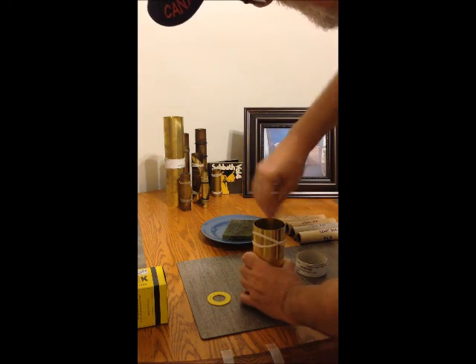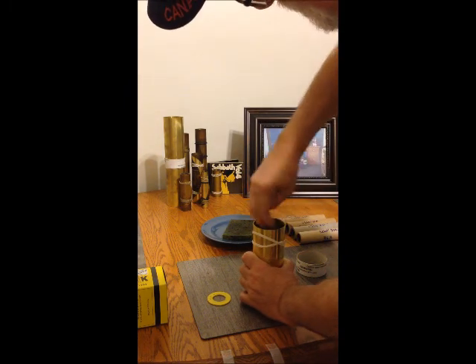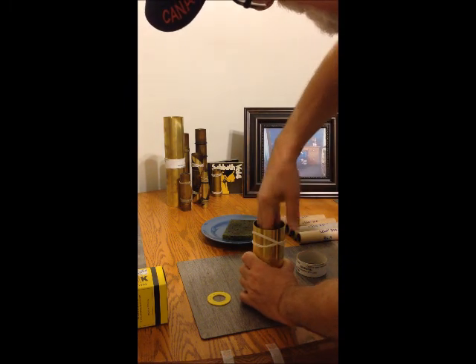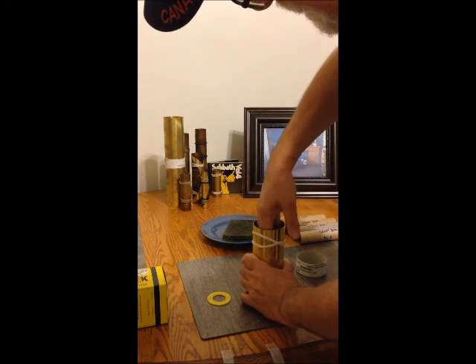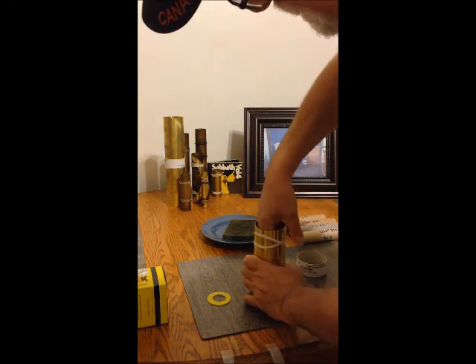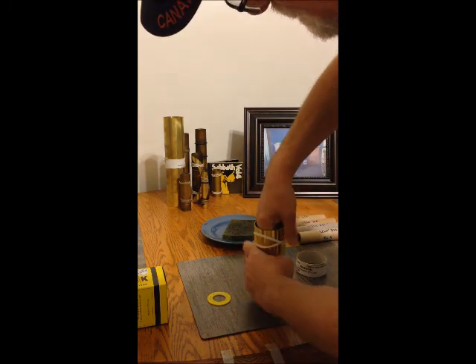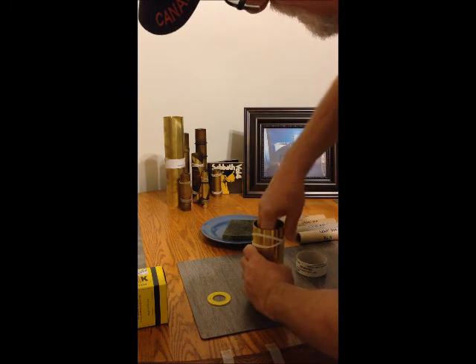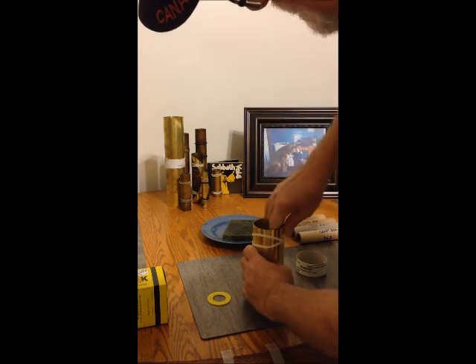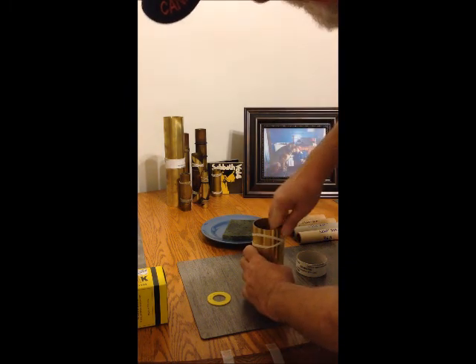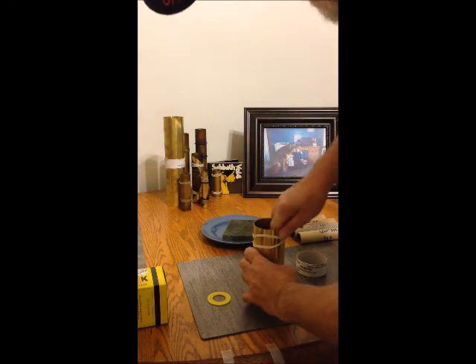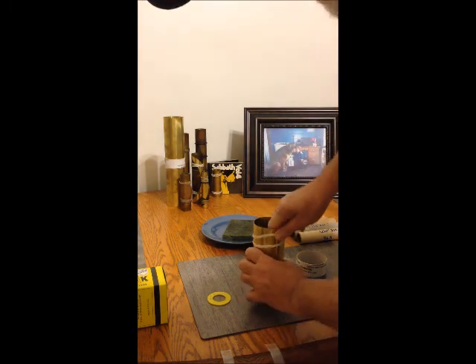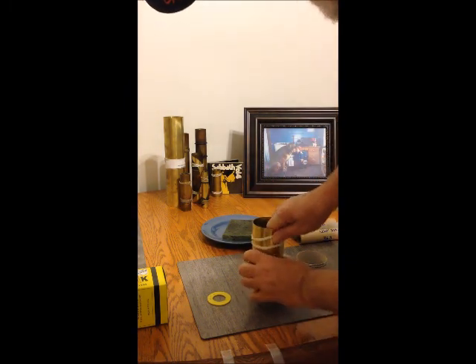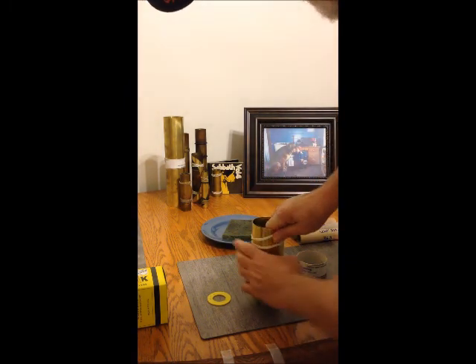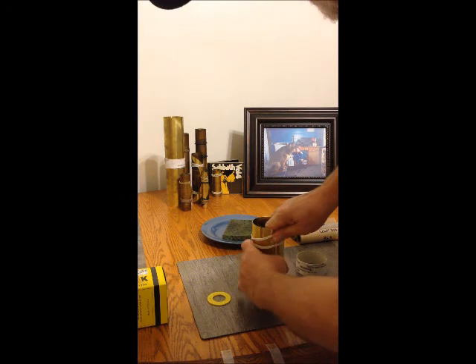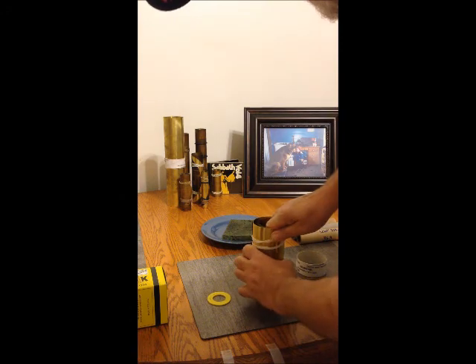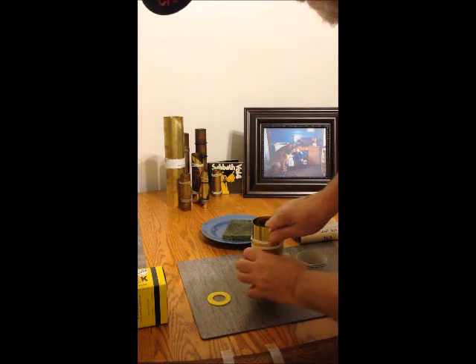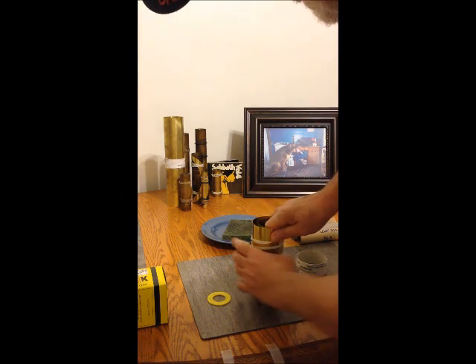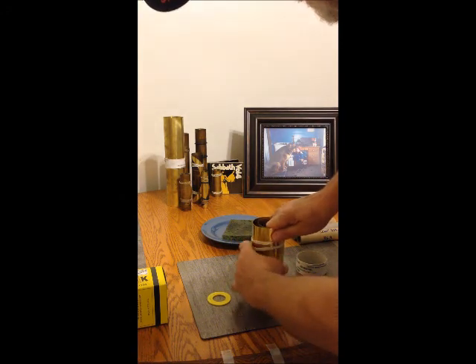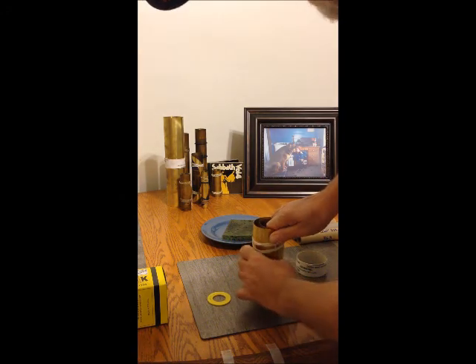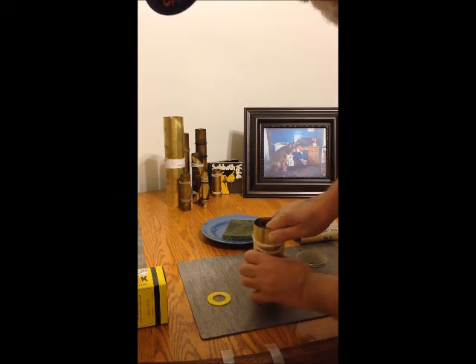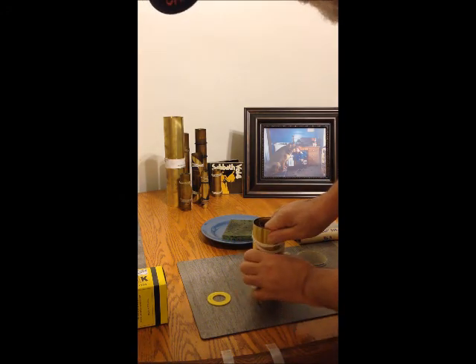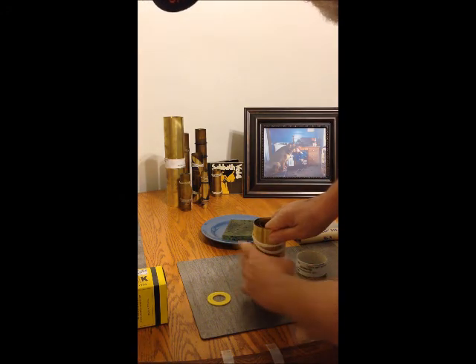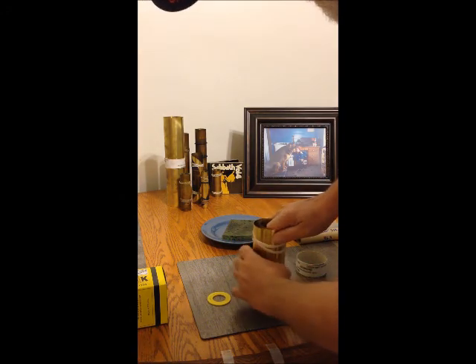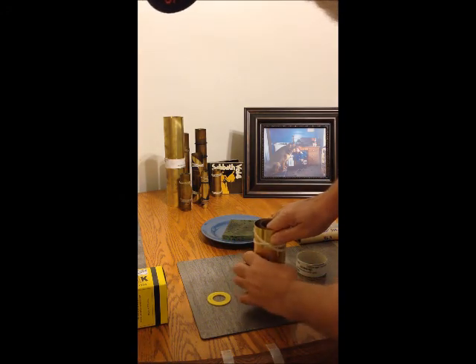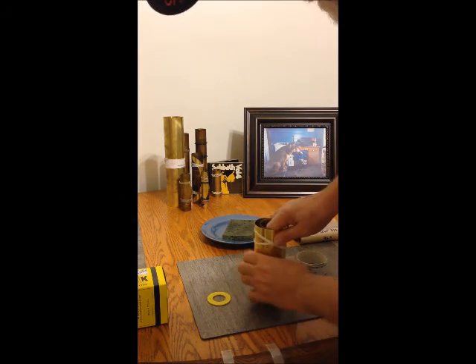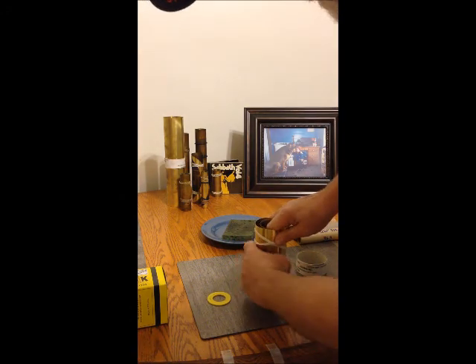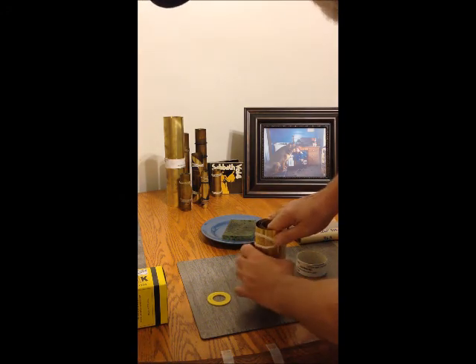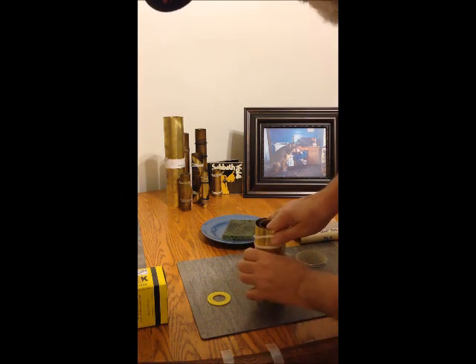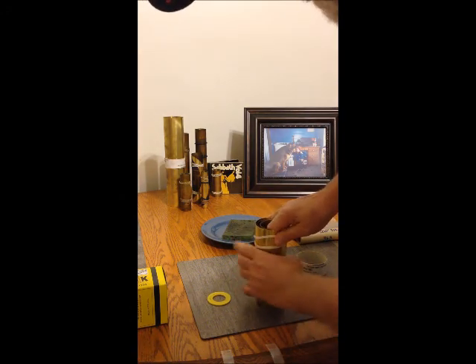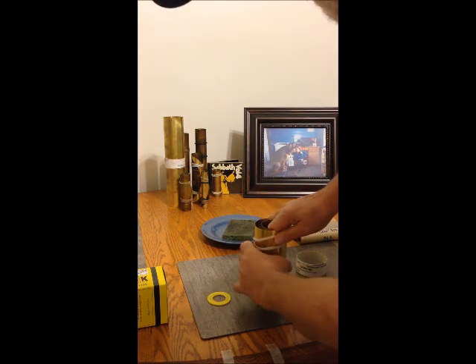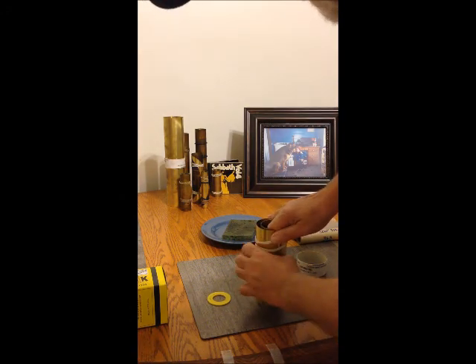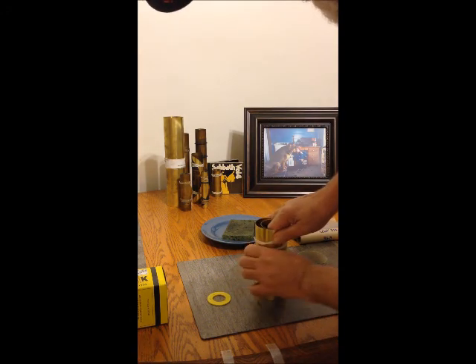You can cut yourself doing this, so you've got to be careful. I'm right handed, so I do it this way.